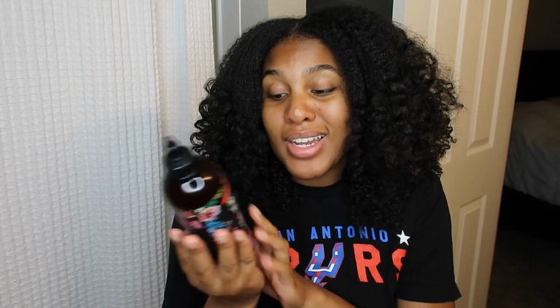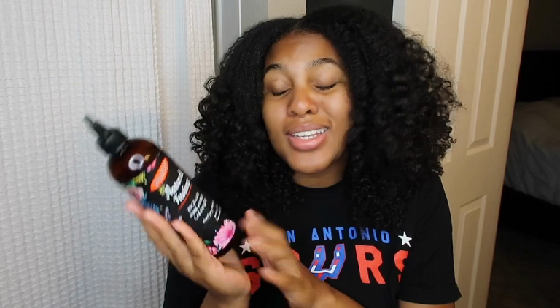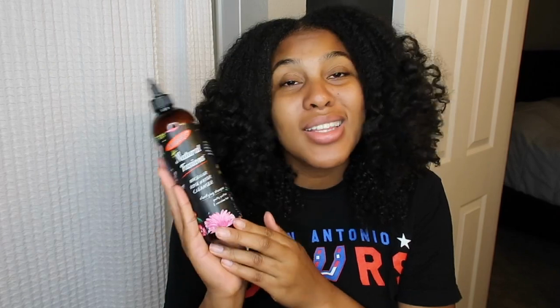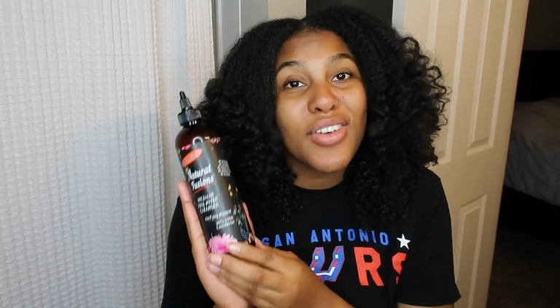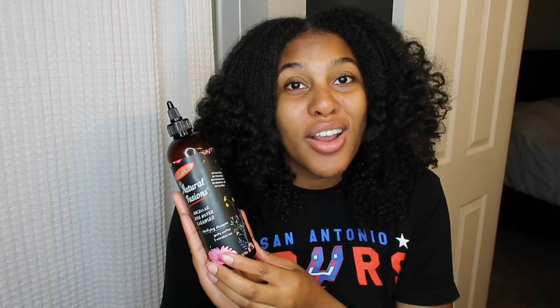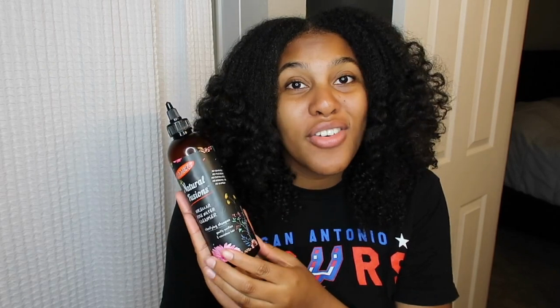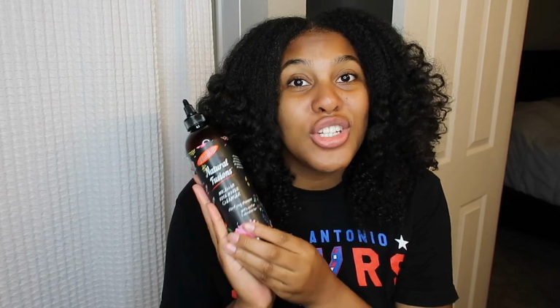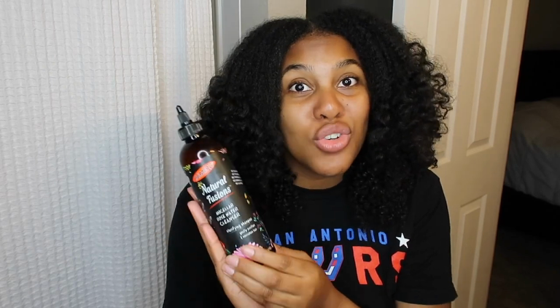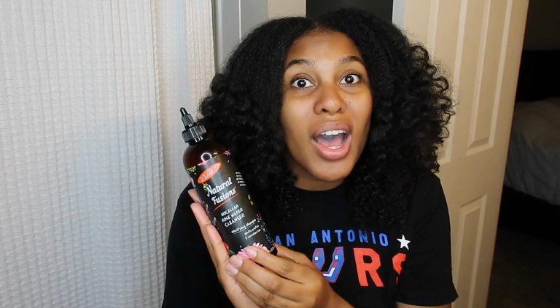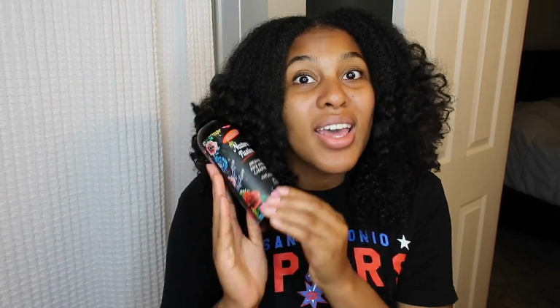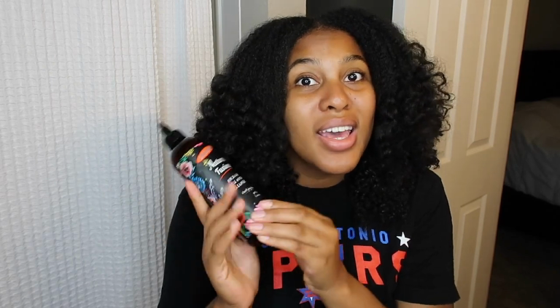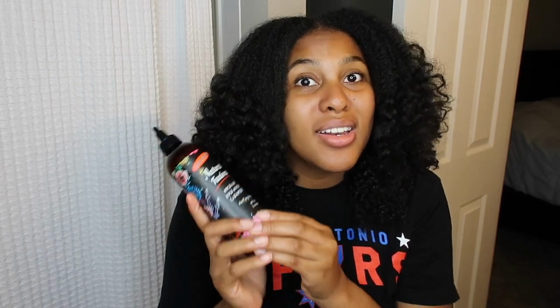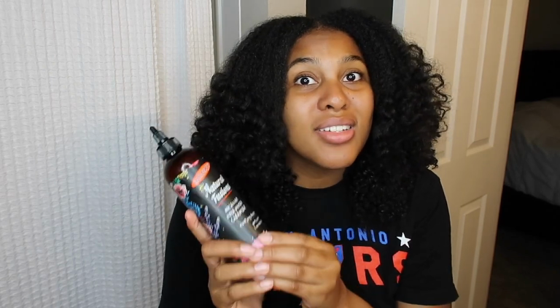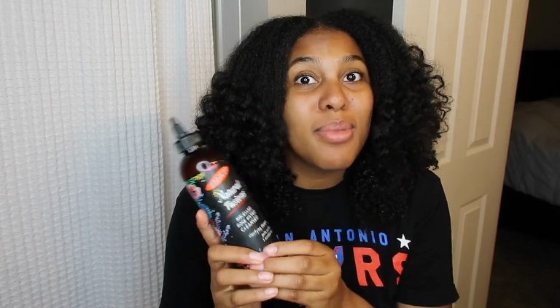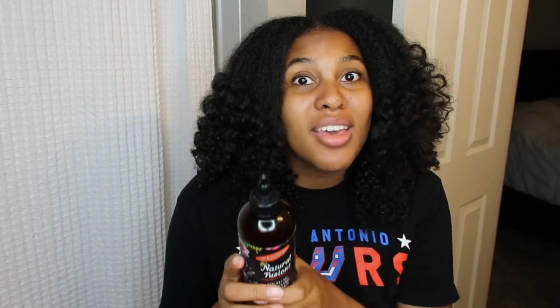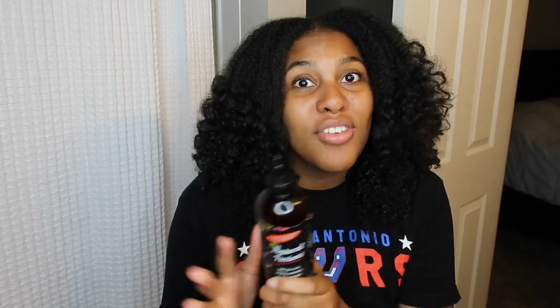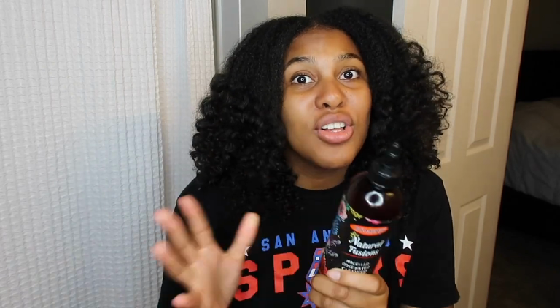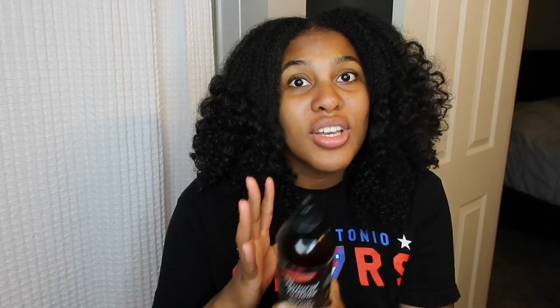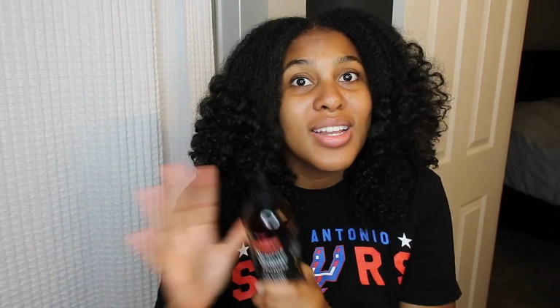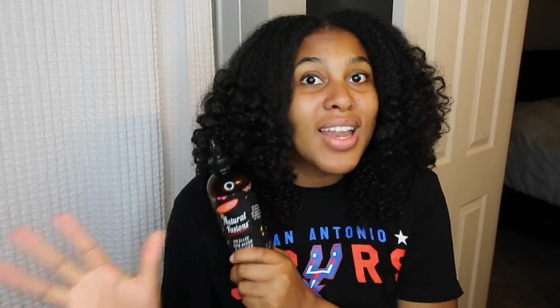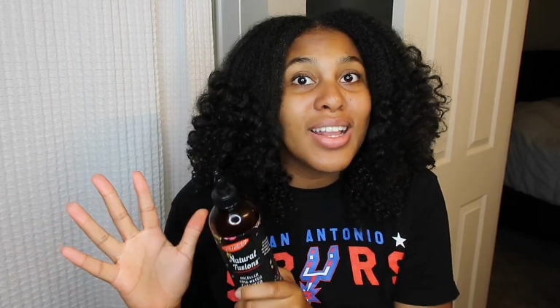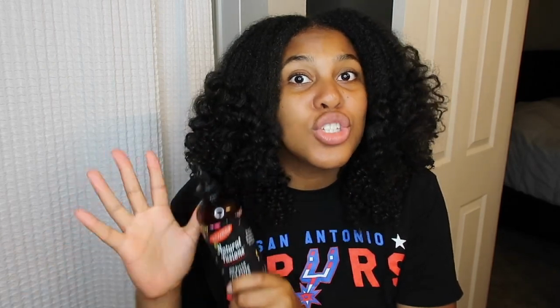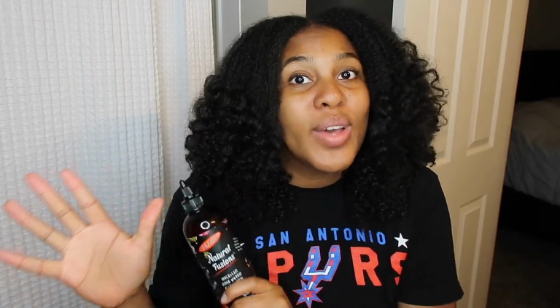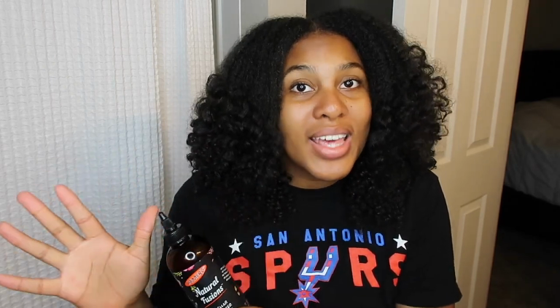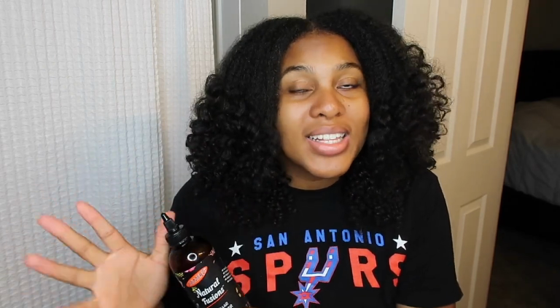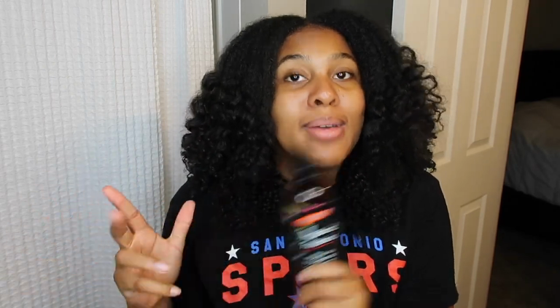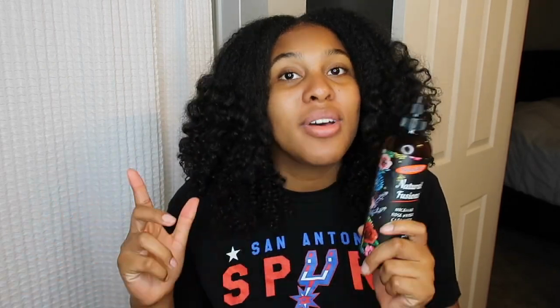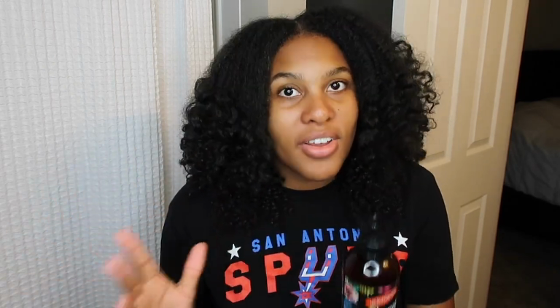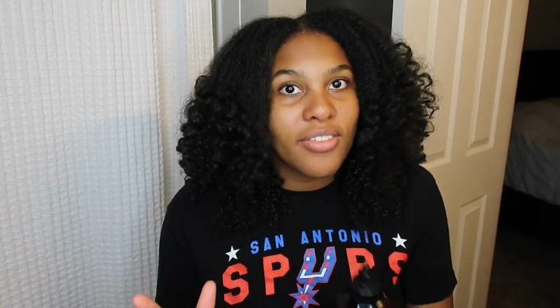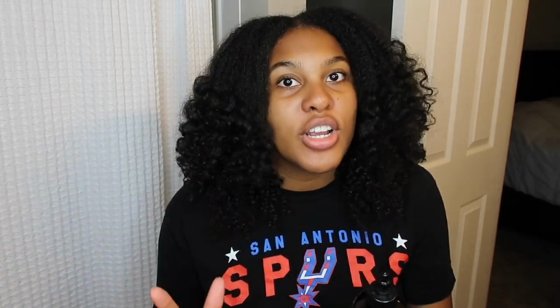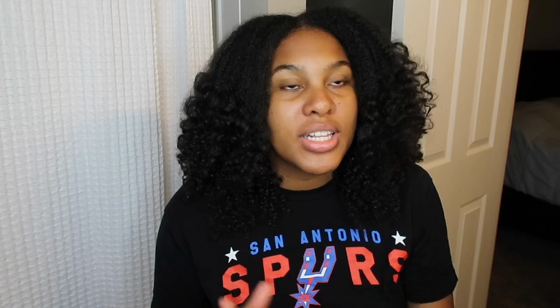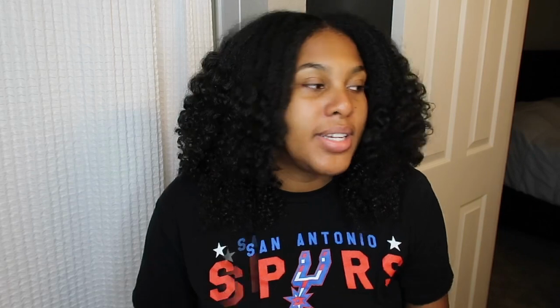It doesn't leave your hair feeling dry. It does make it feel very, very clean — not squeaky clean, but very clean.